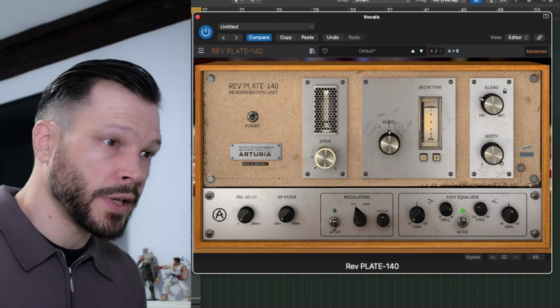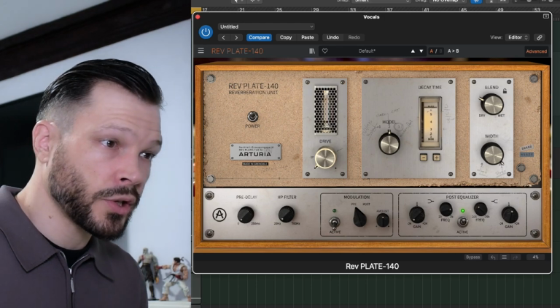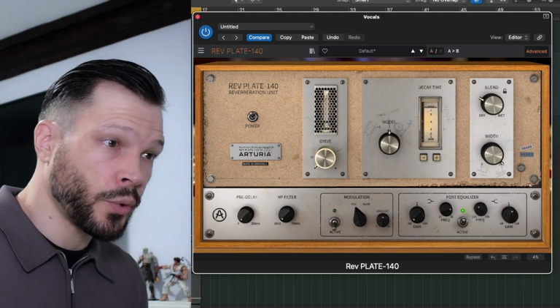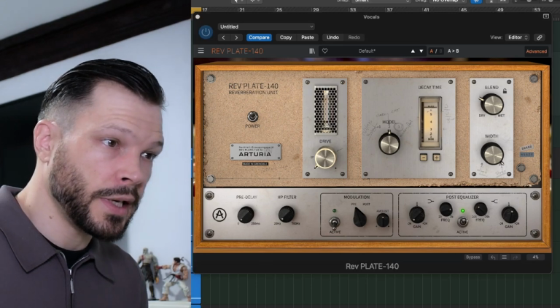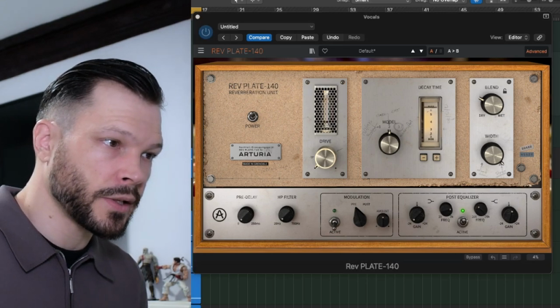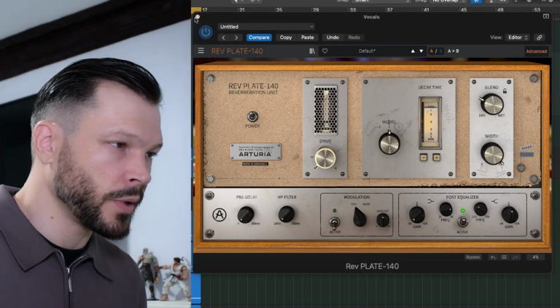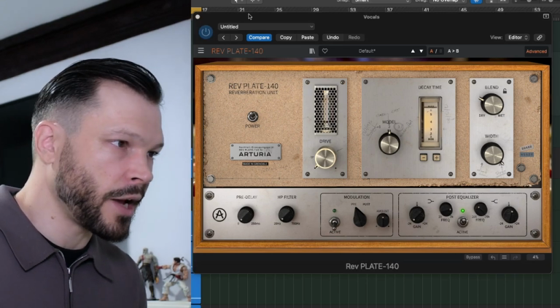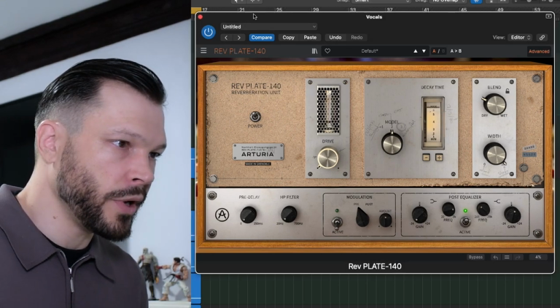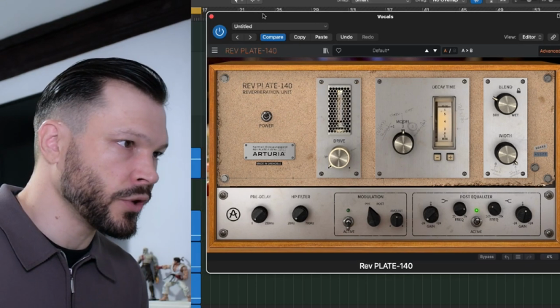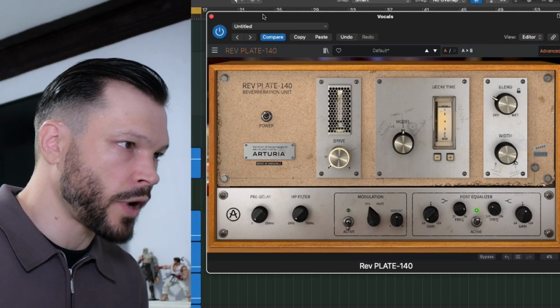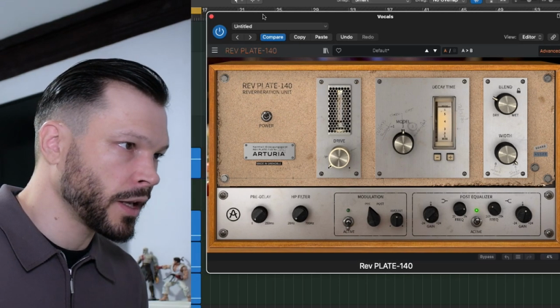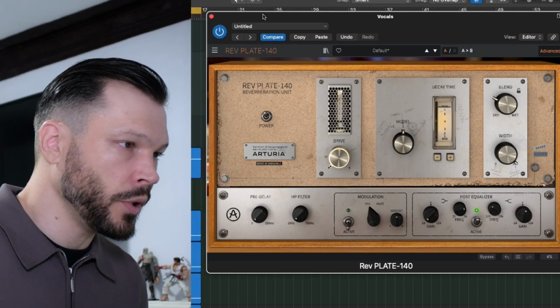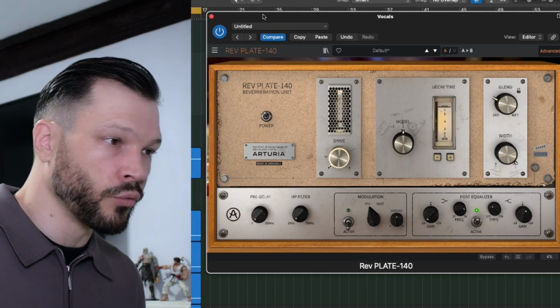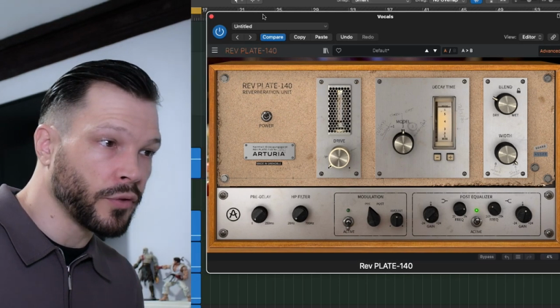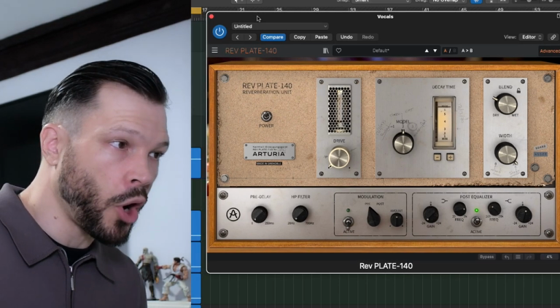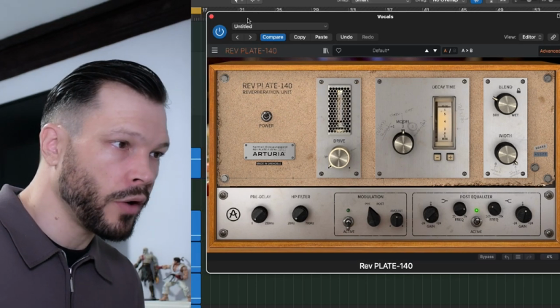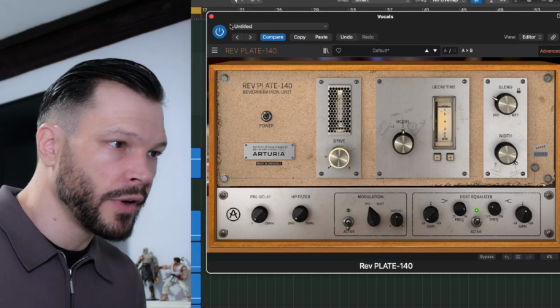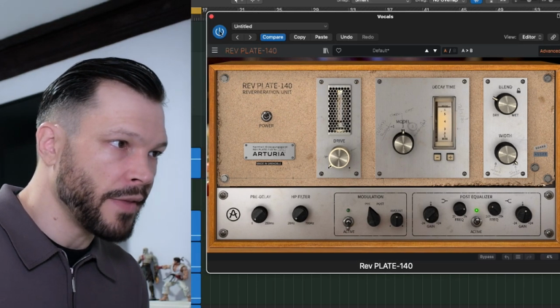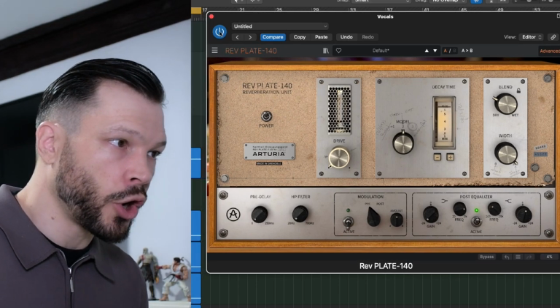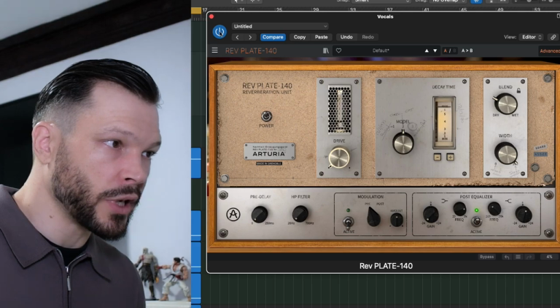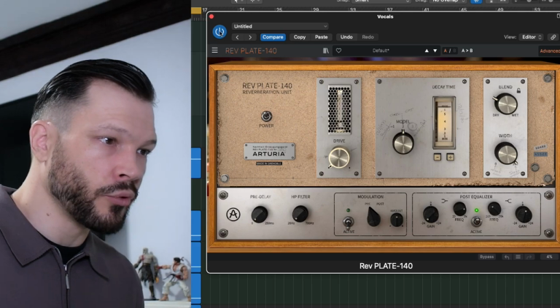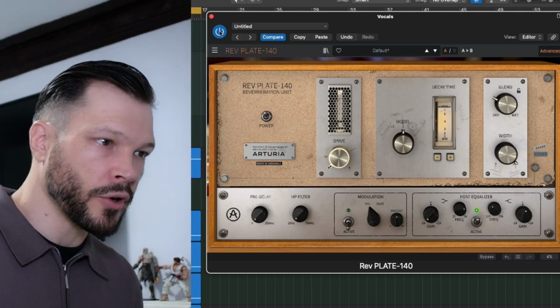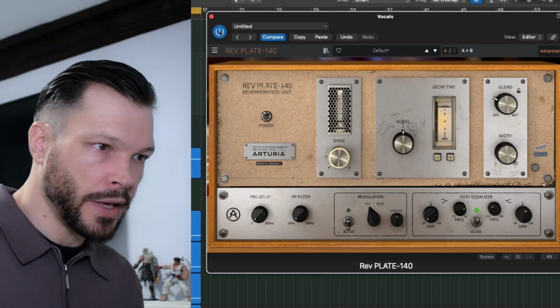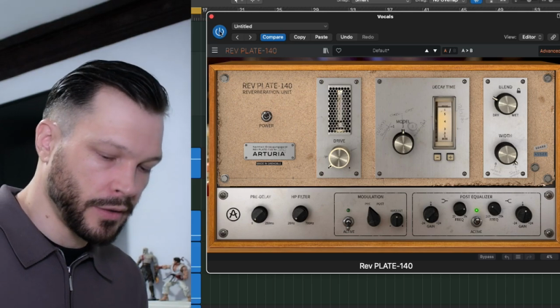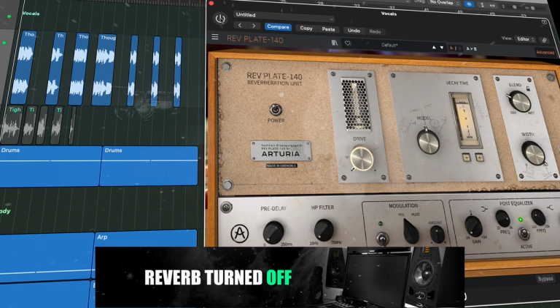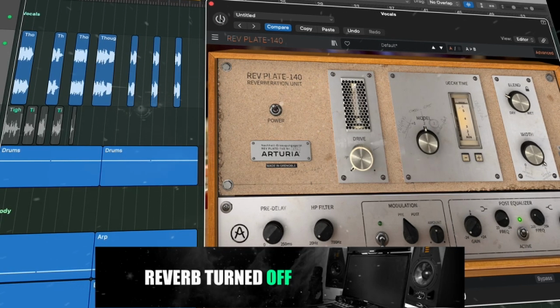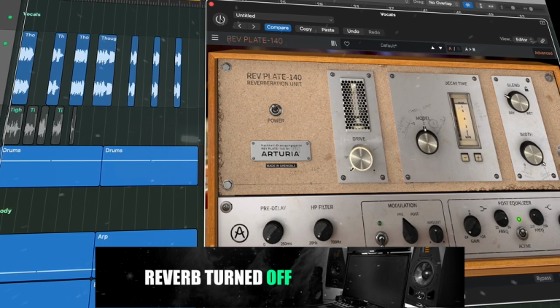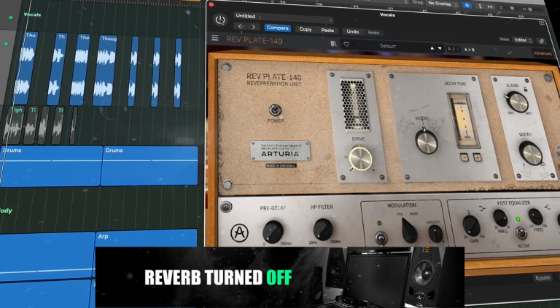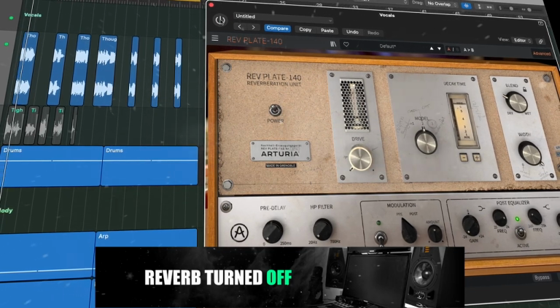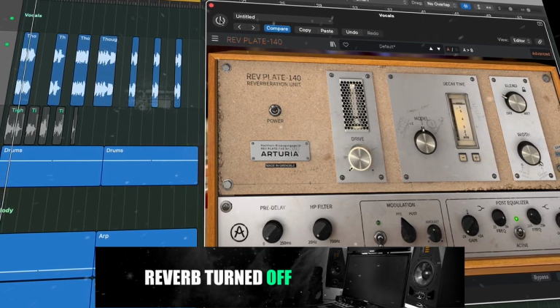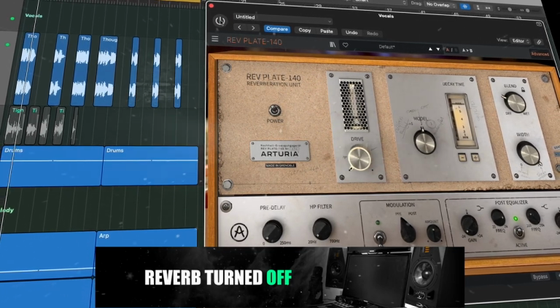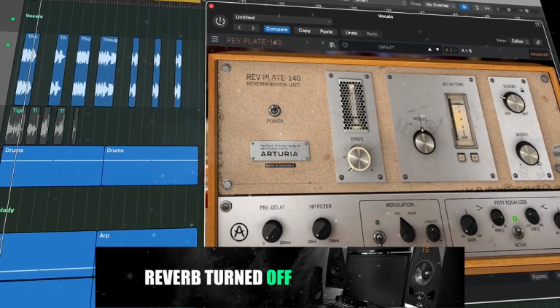So let's just quickly listen to it now with the track, with the reverb off, and then I'll bring the reverb in.